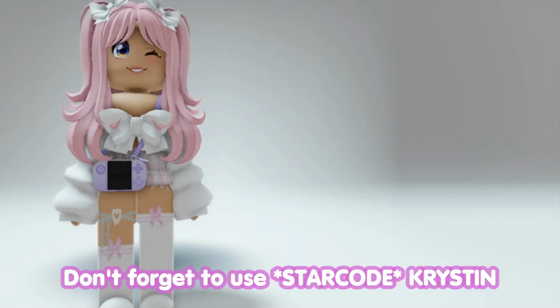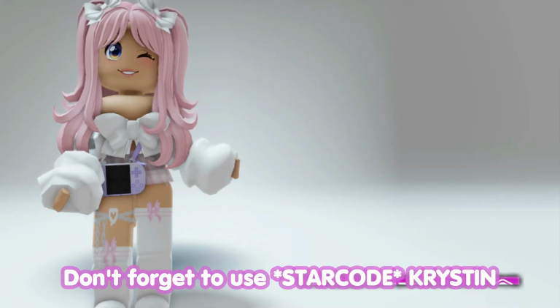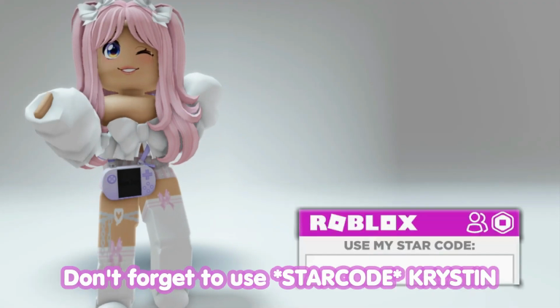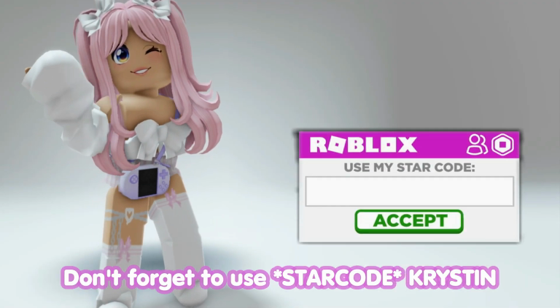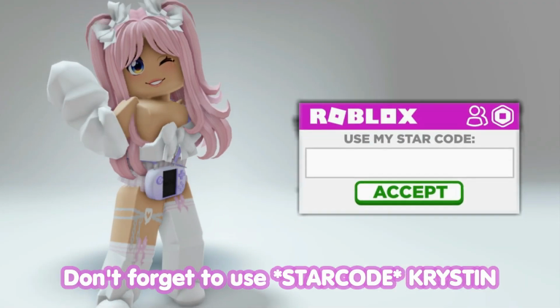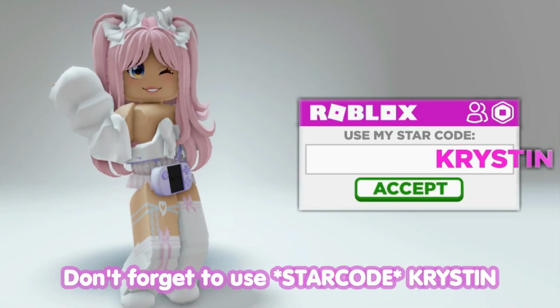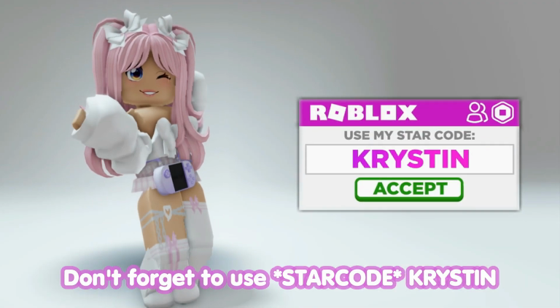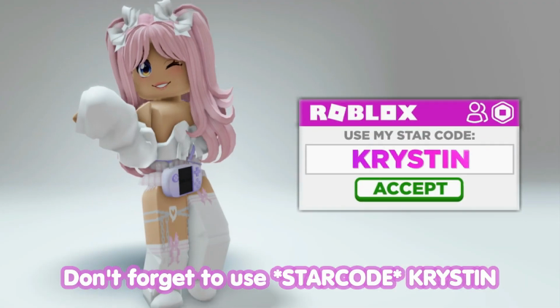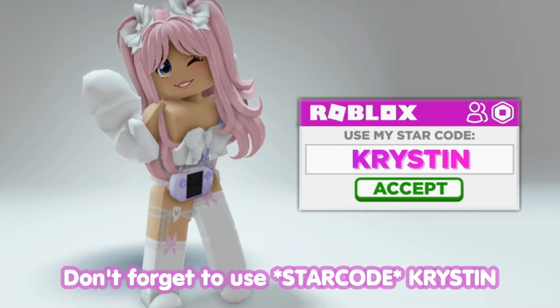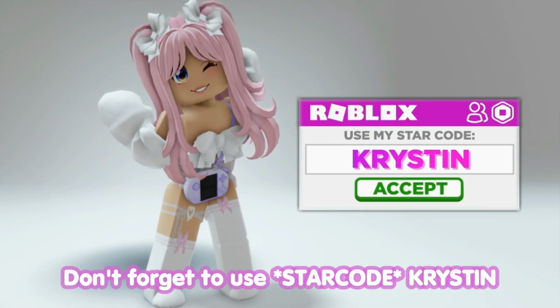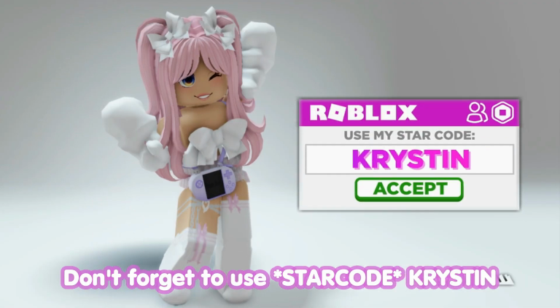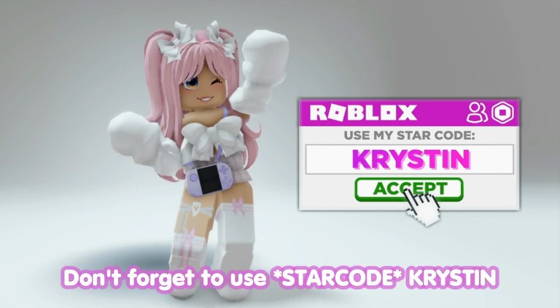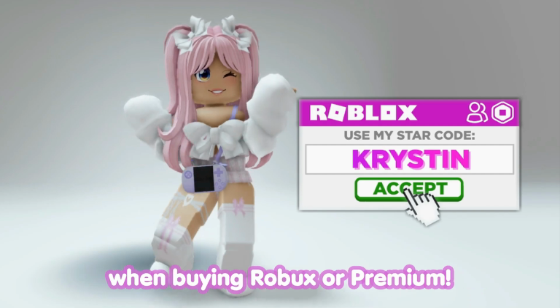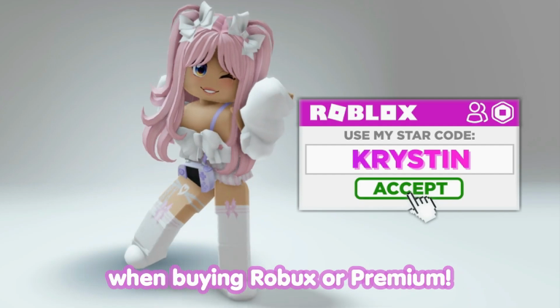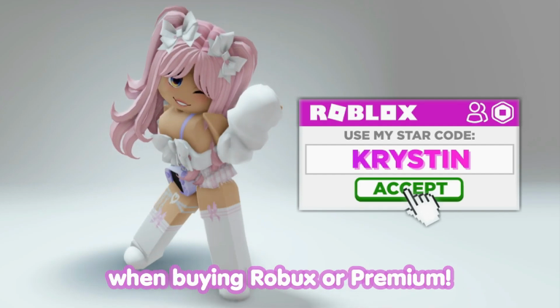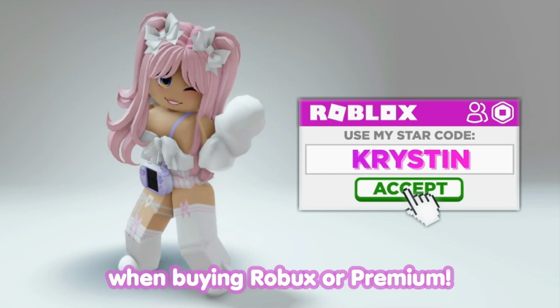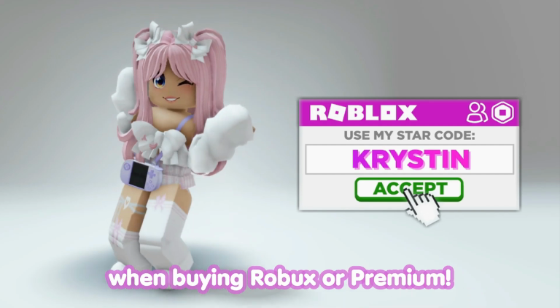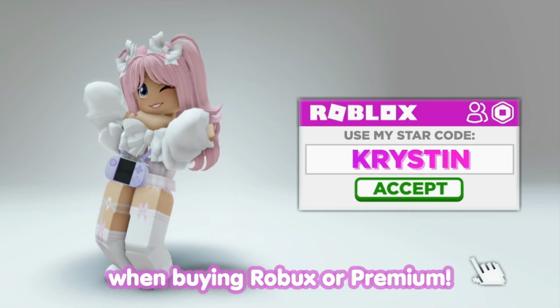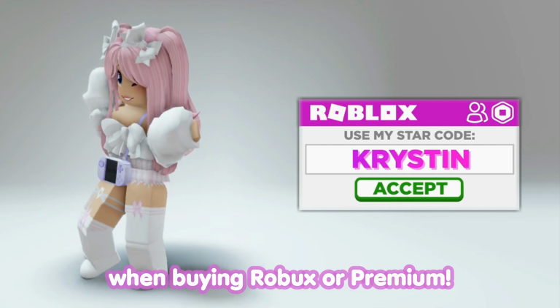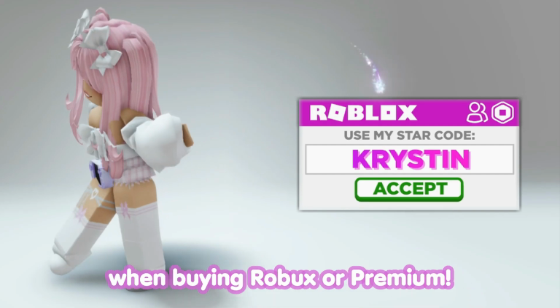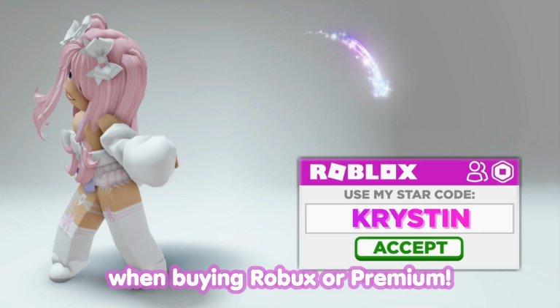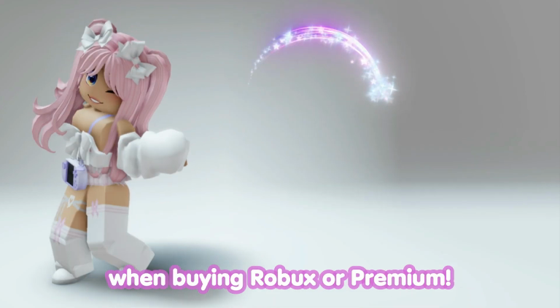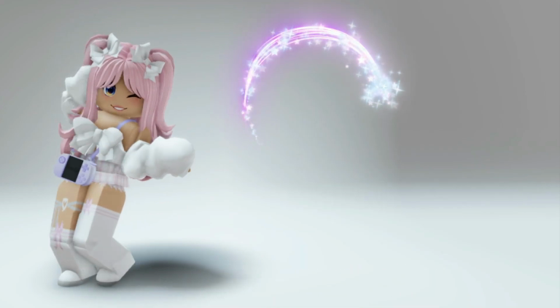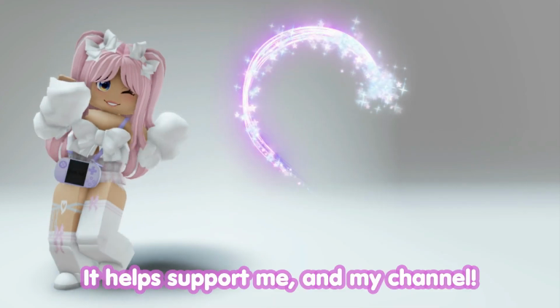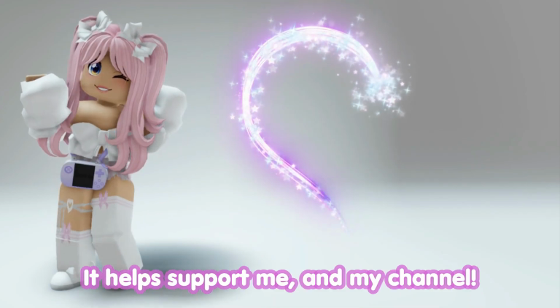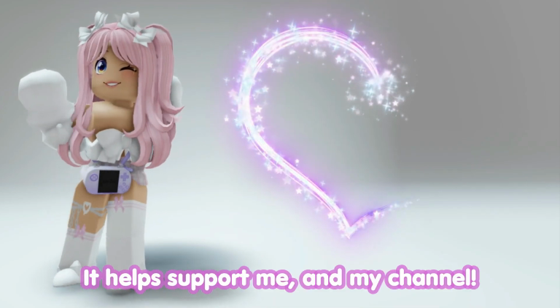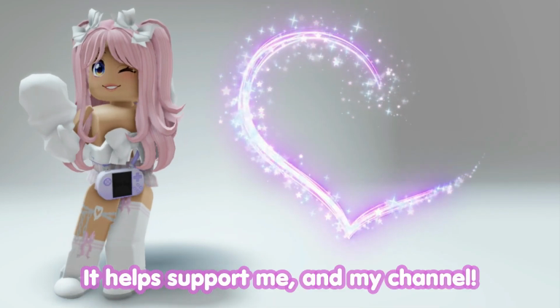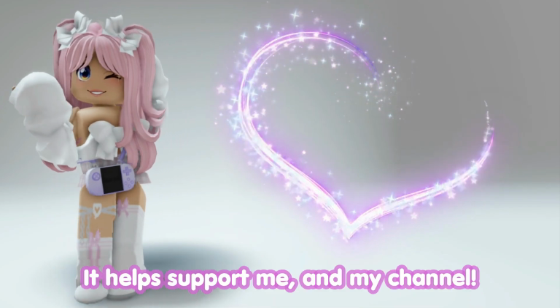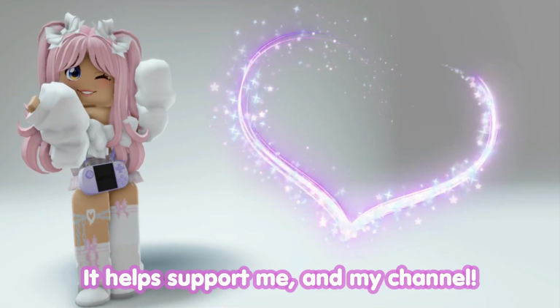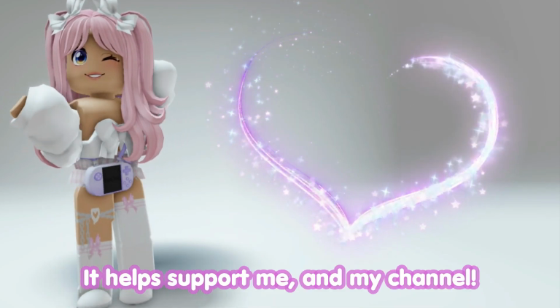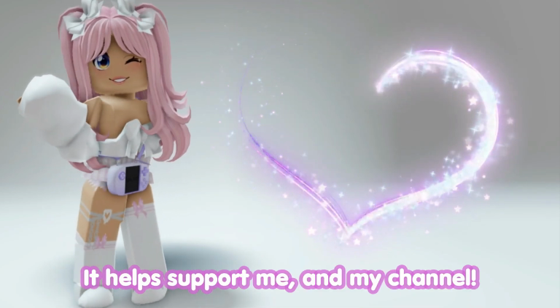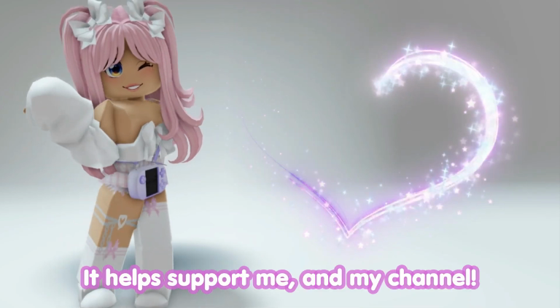Don't forget to use star code Kristen when buying Roblox or Premium. It helps support me and my channel.